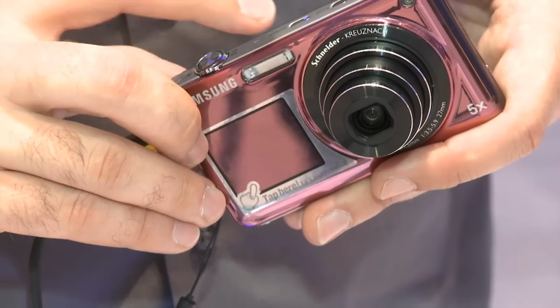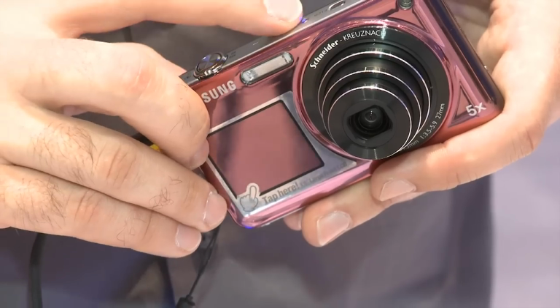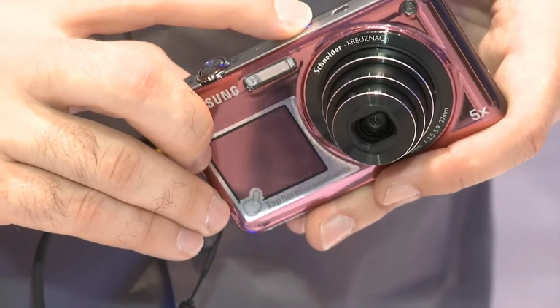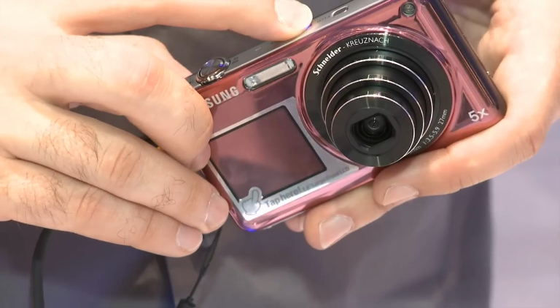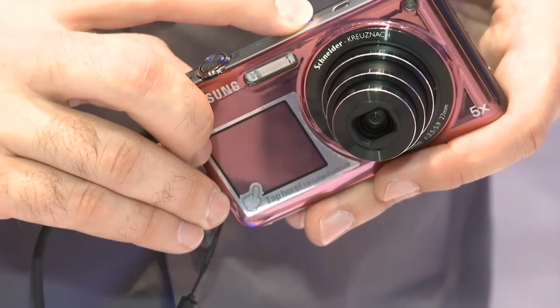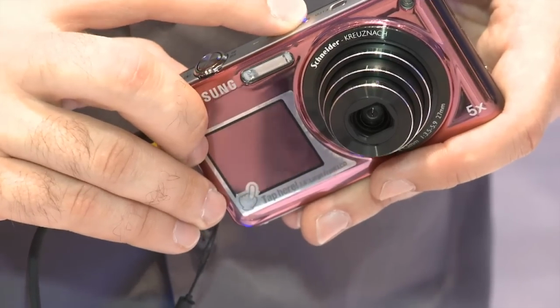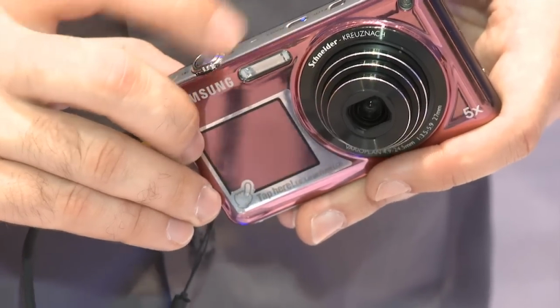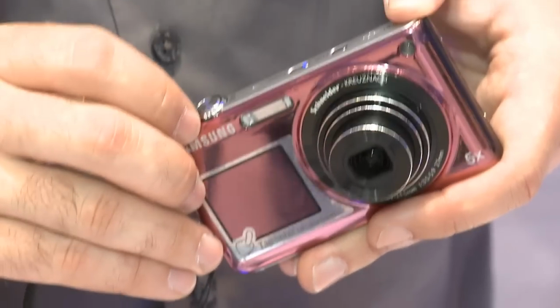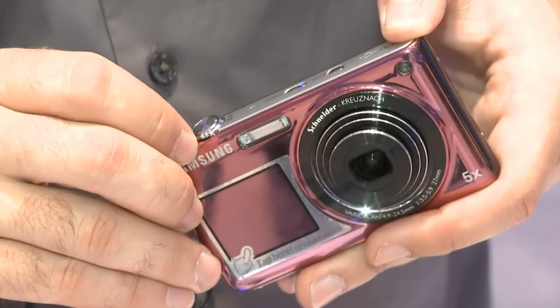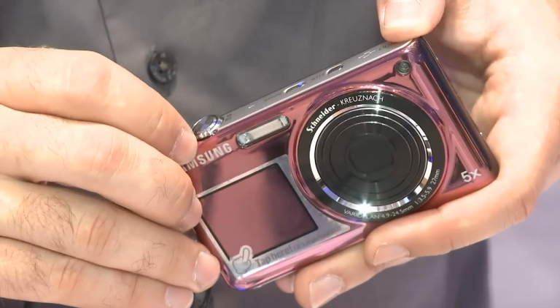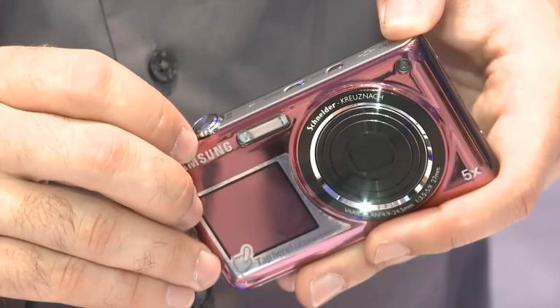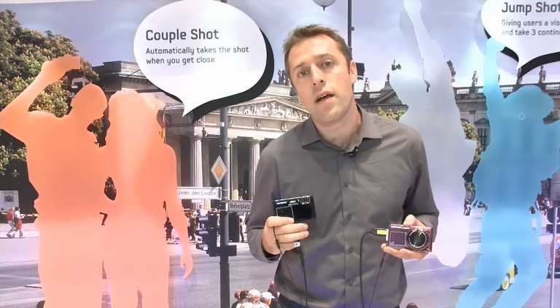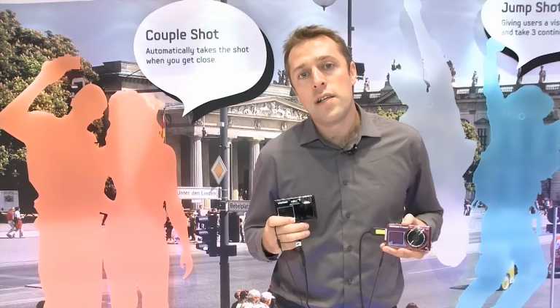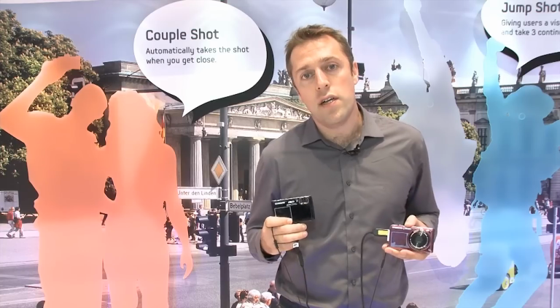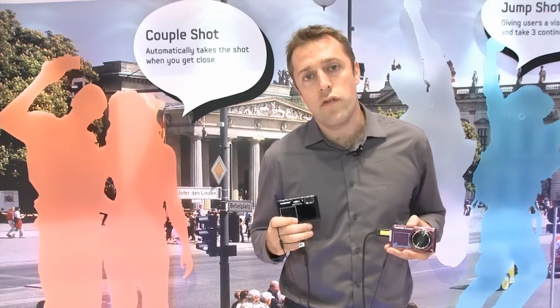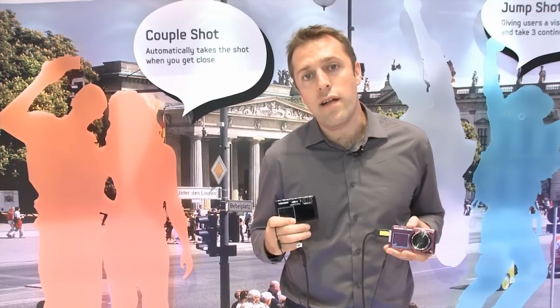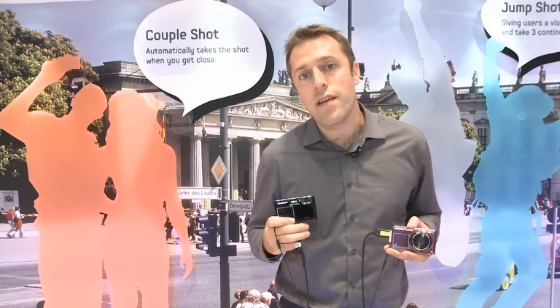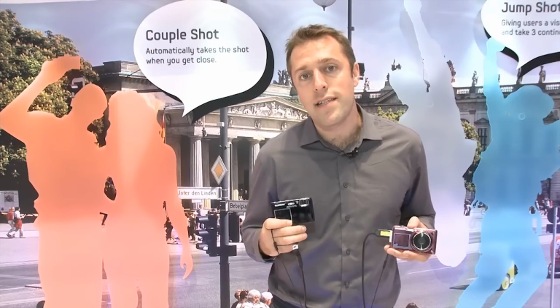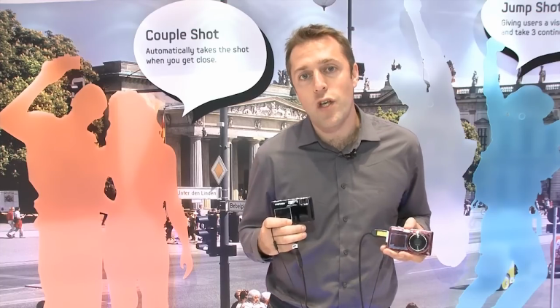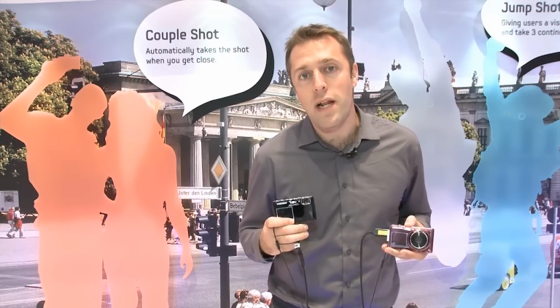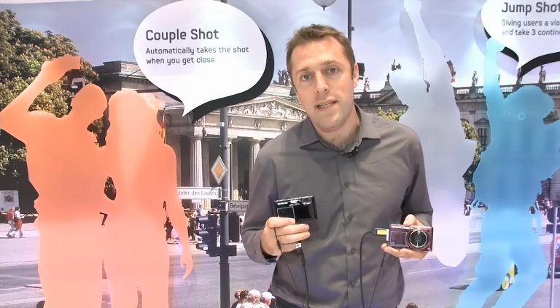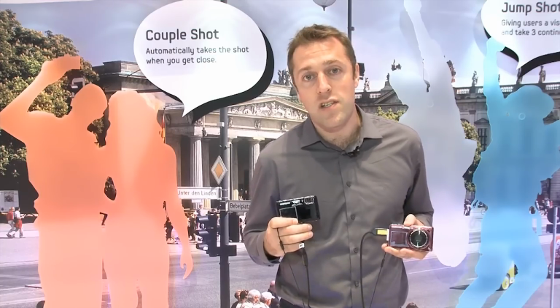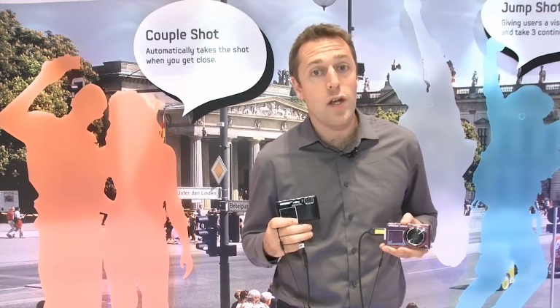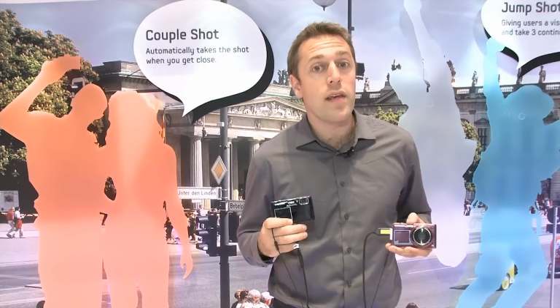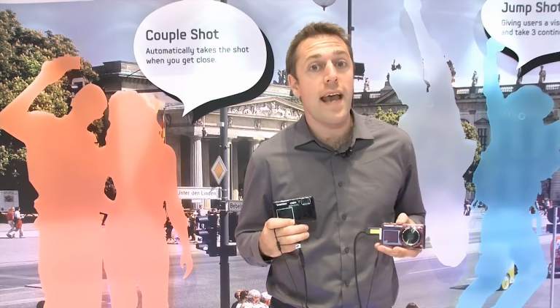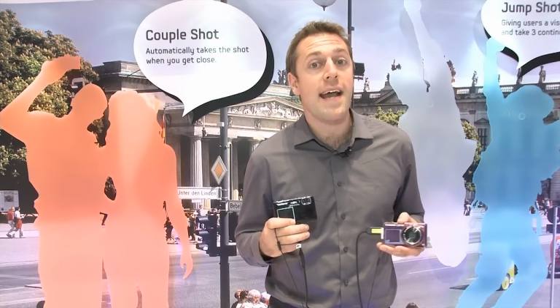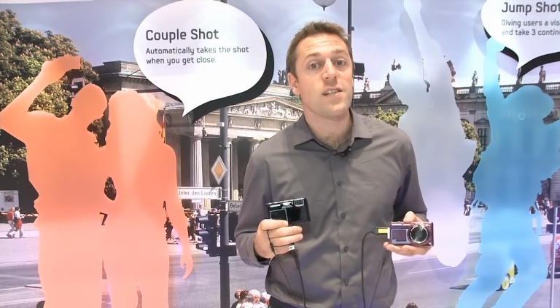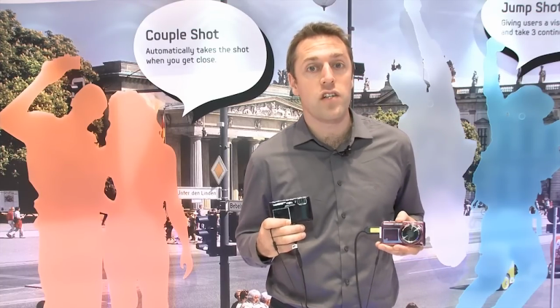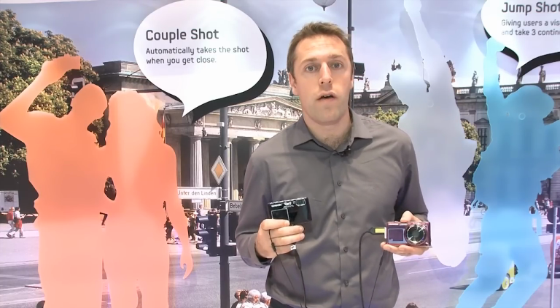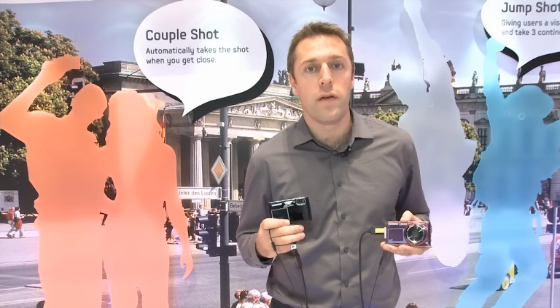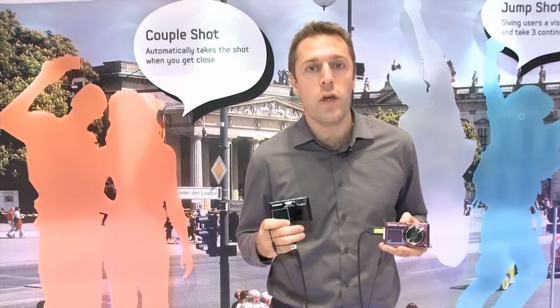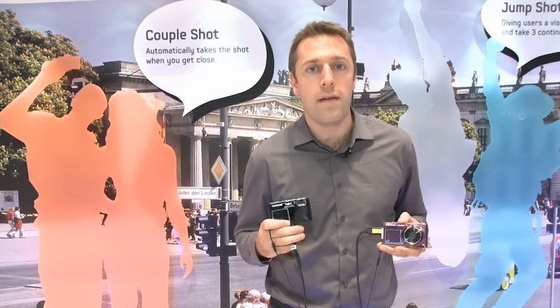The zoom on the ST100, however, starts at around 32 millimeters, so you don't get as much of the view in.